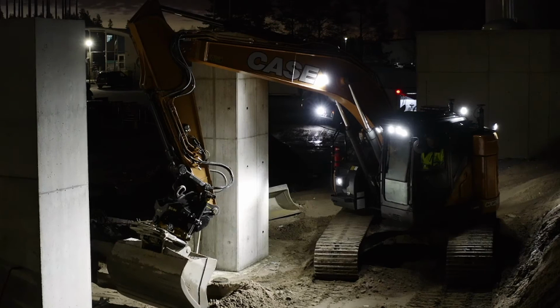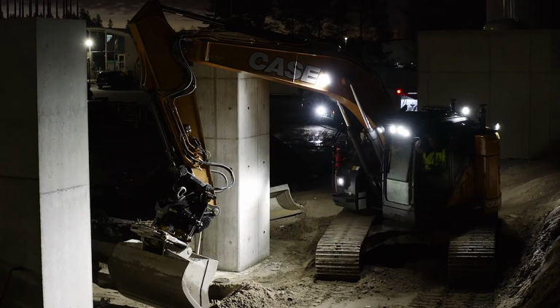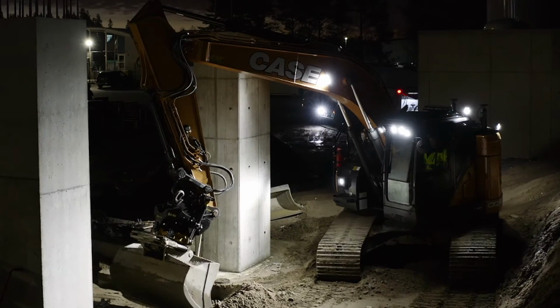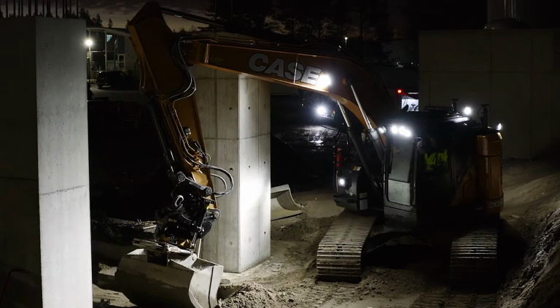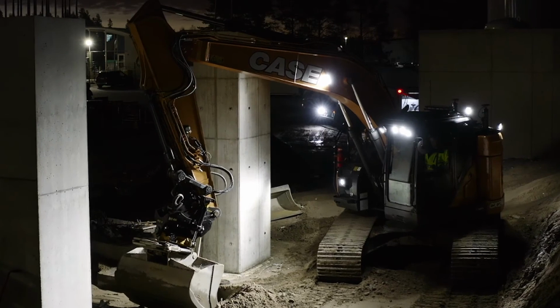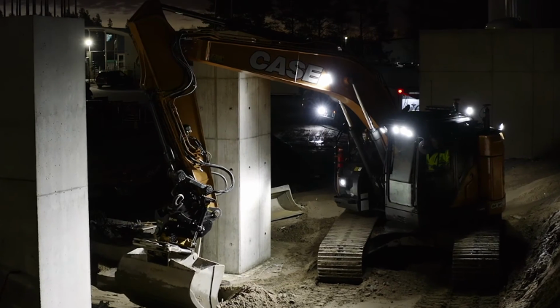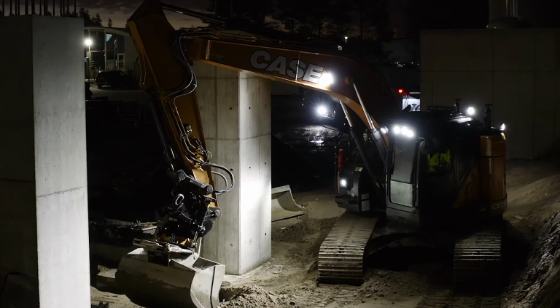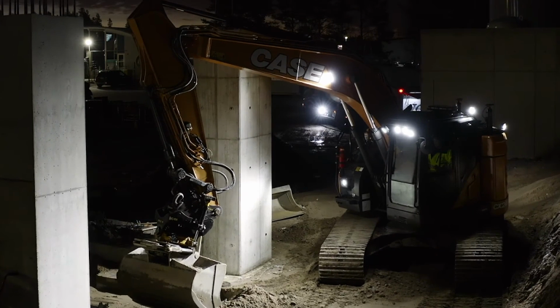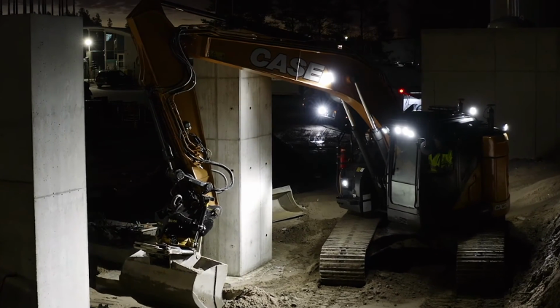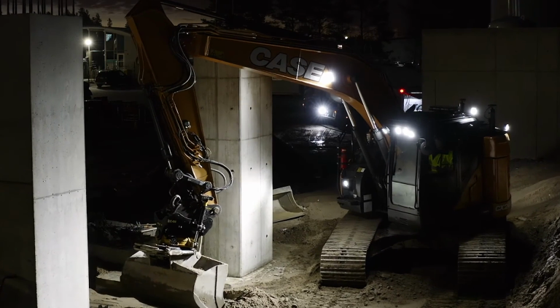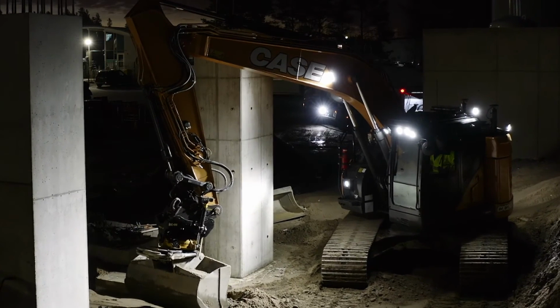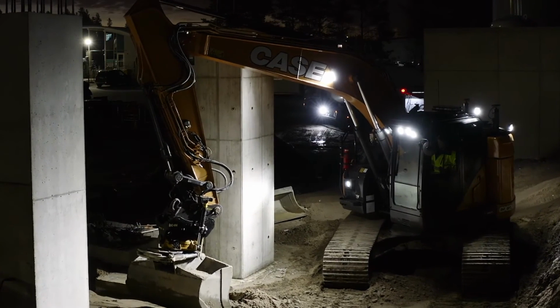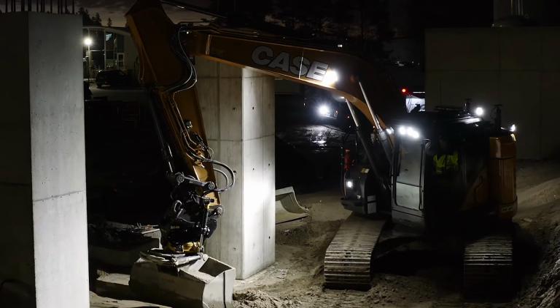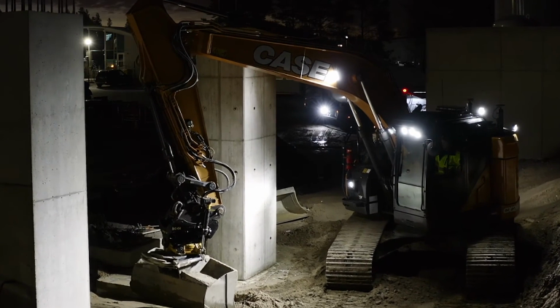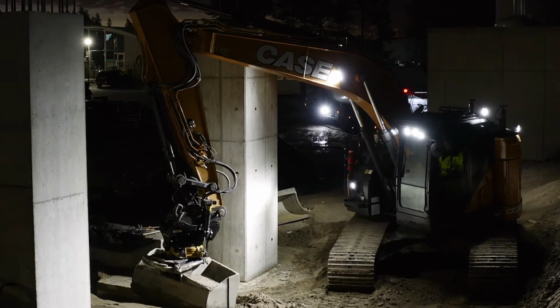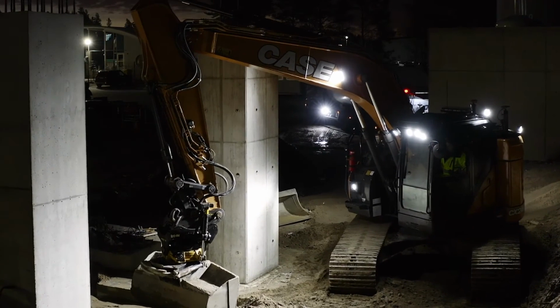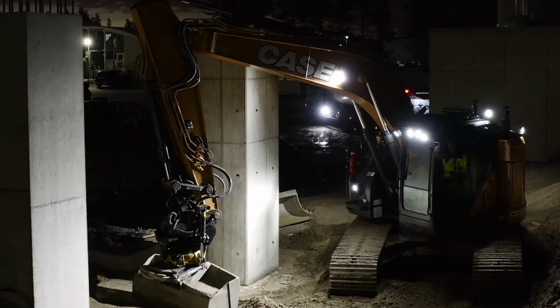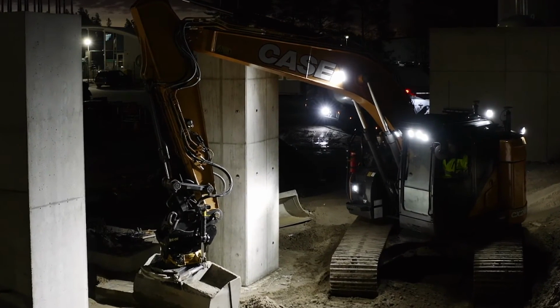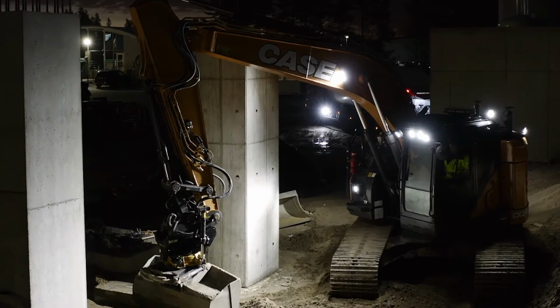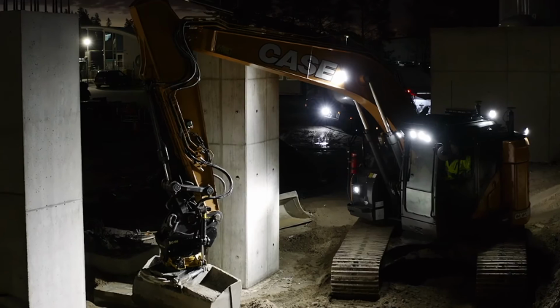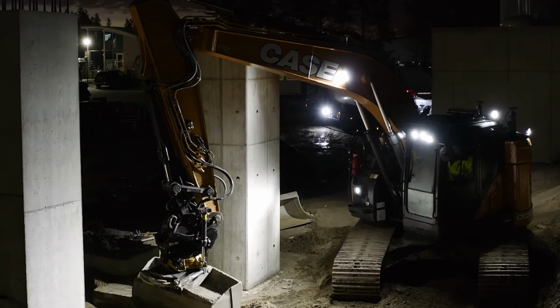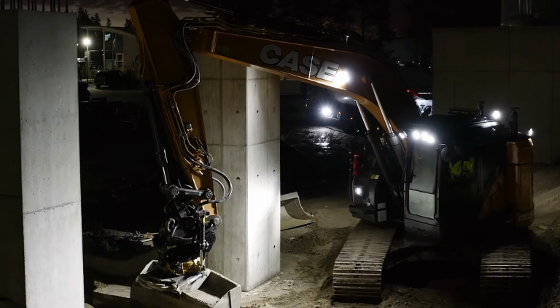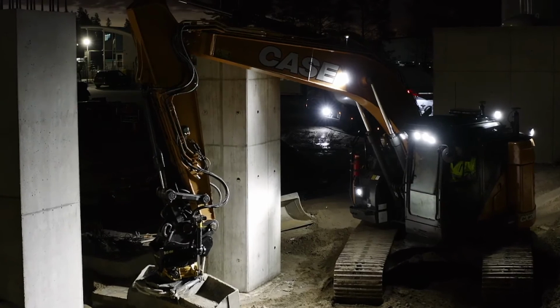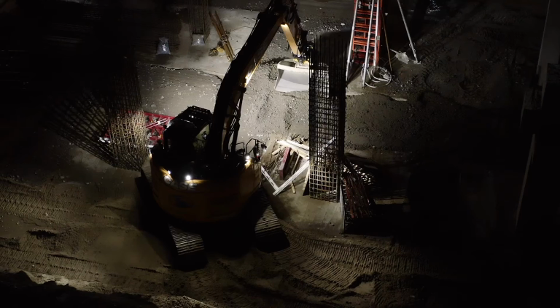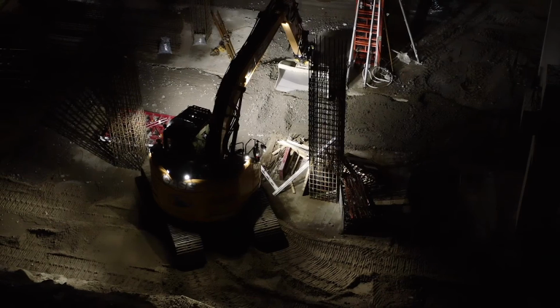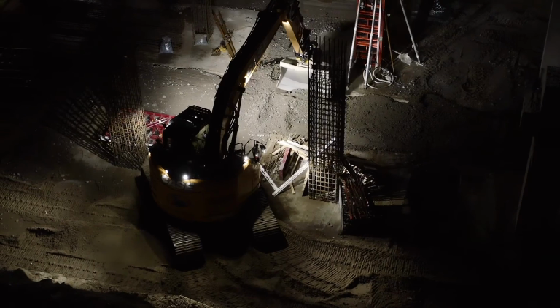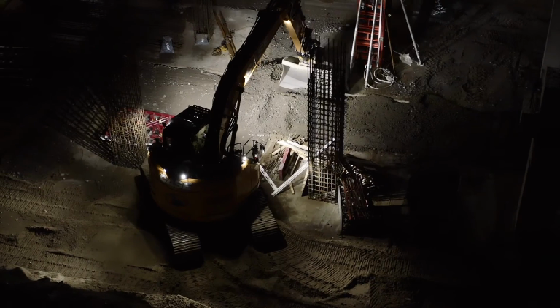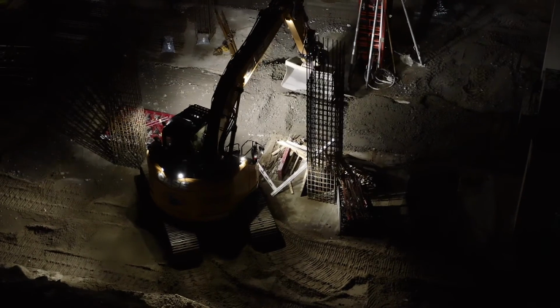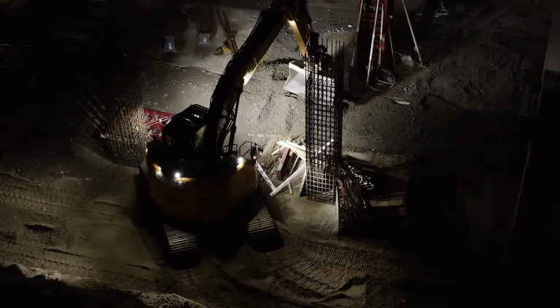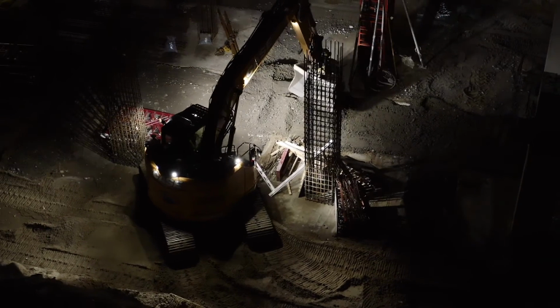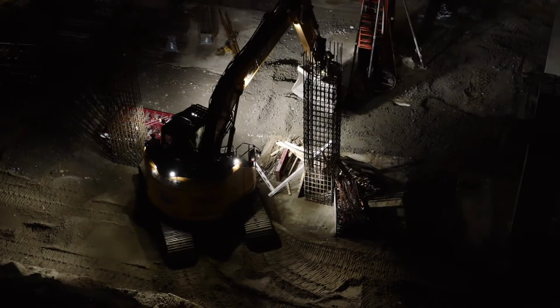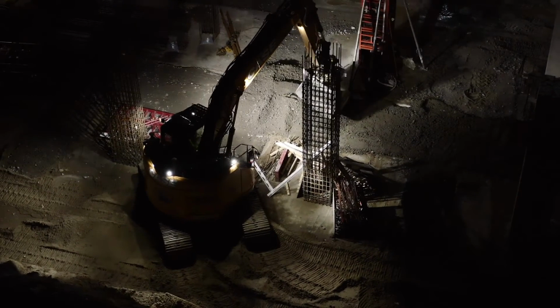Regardless of whether your work is carried out in the forest, on a construction site, or deep below ground.